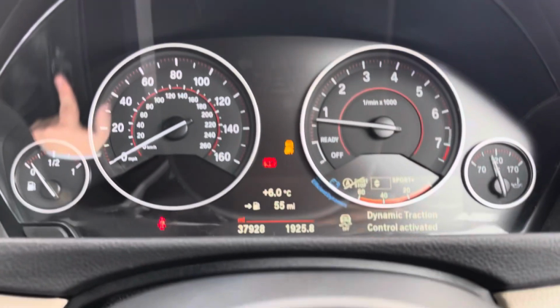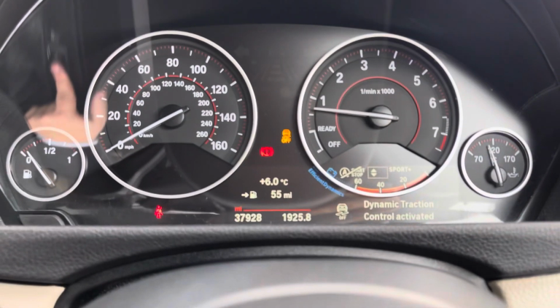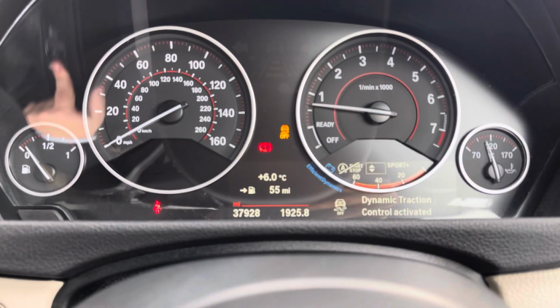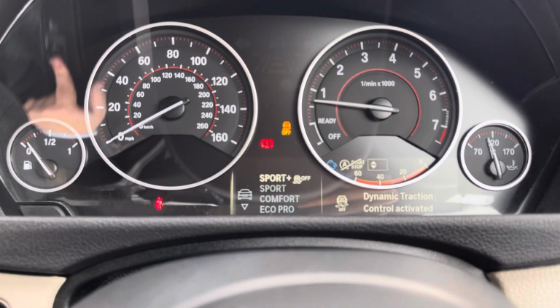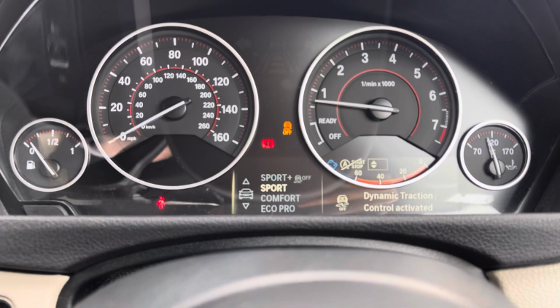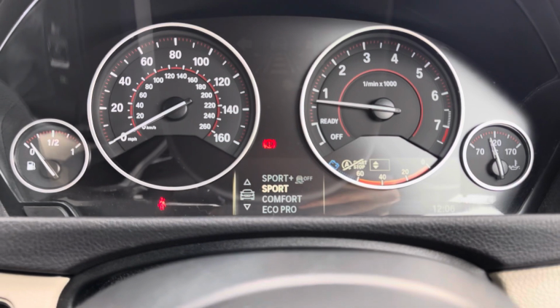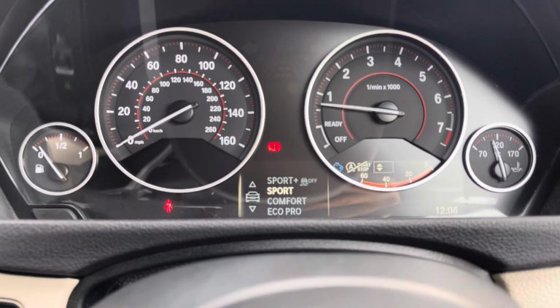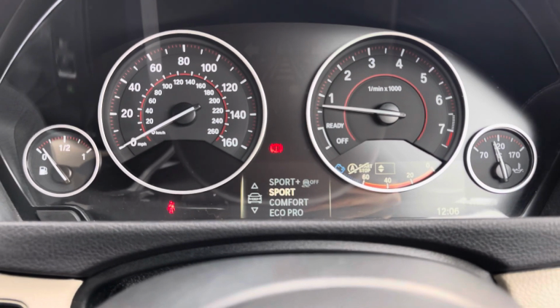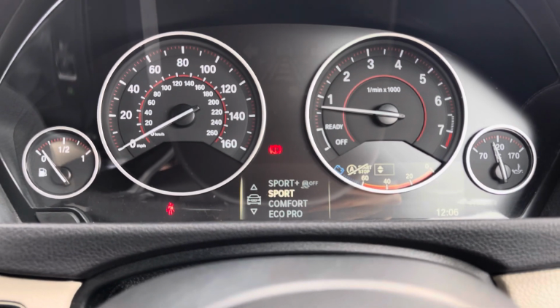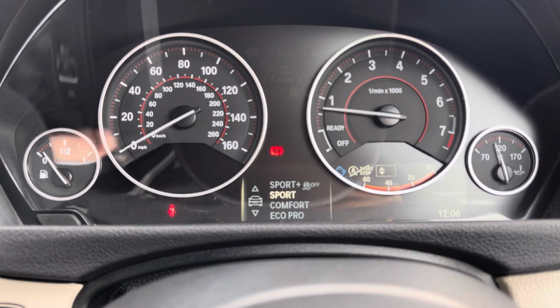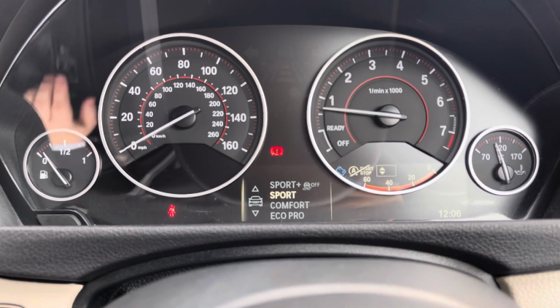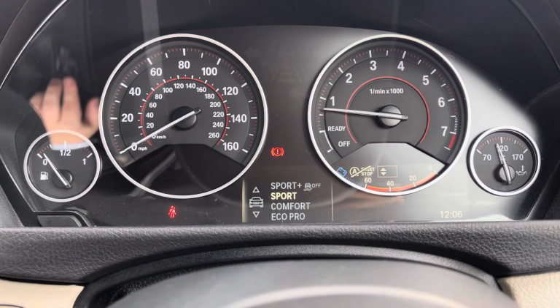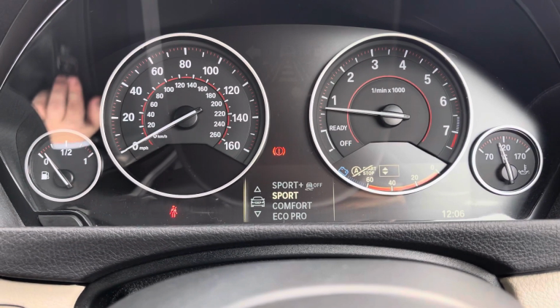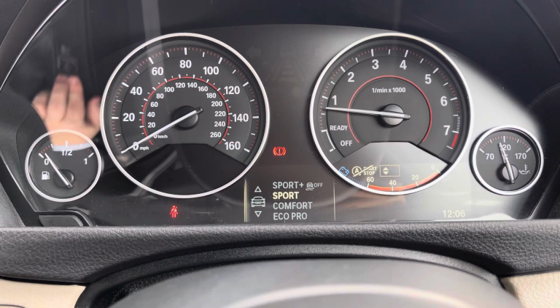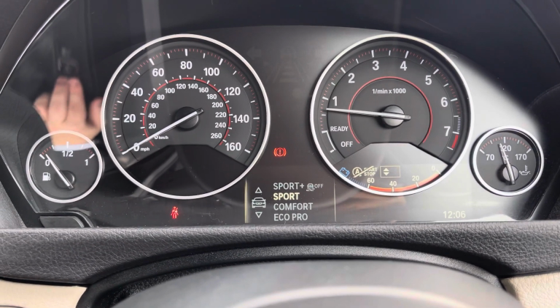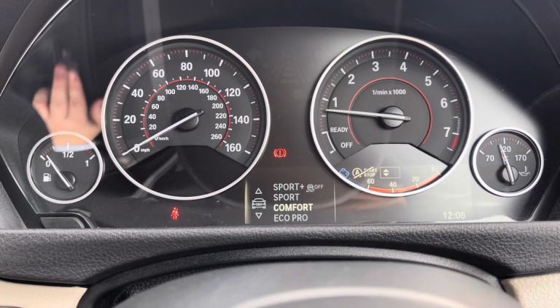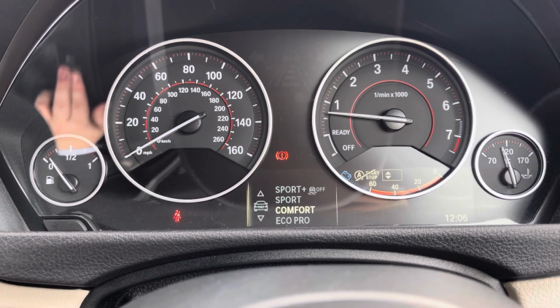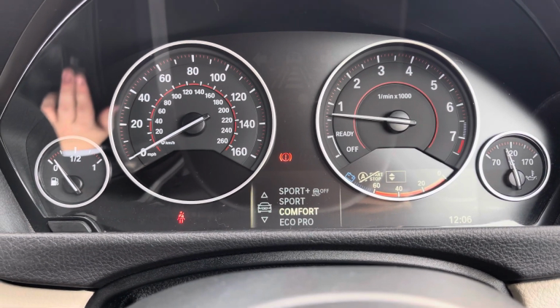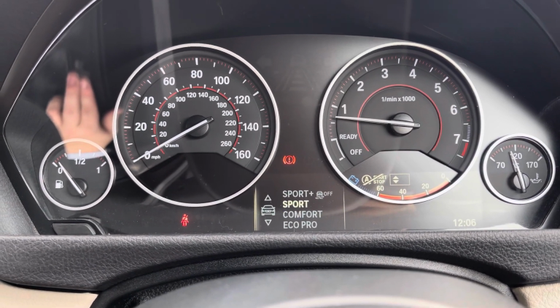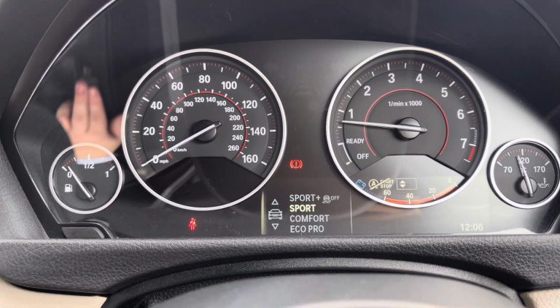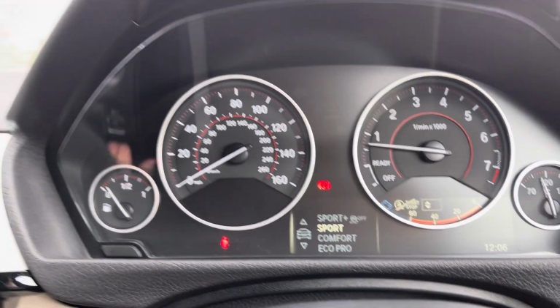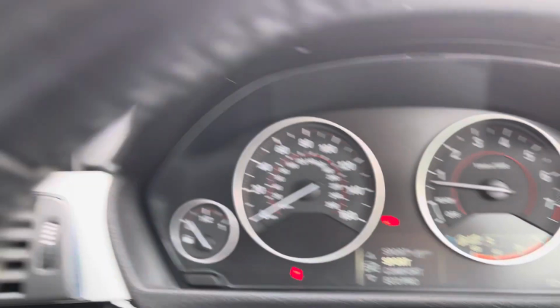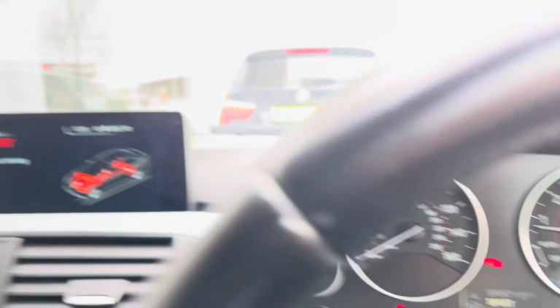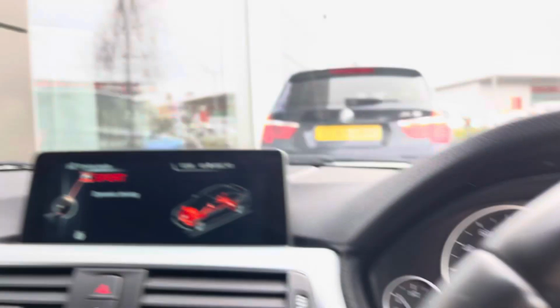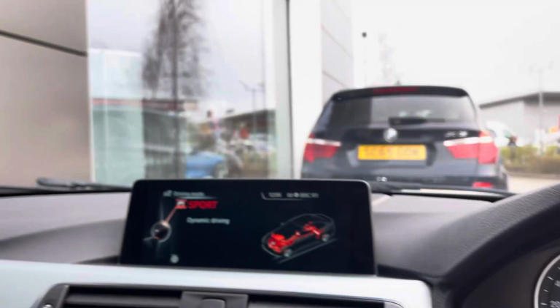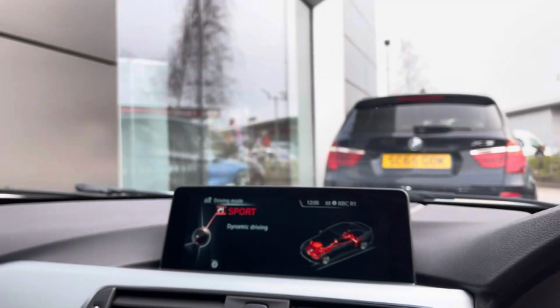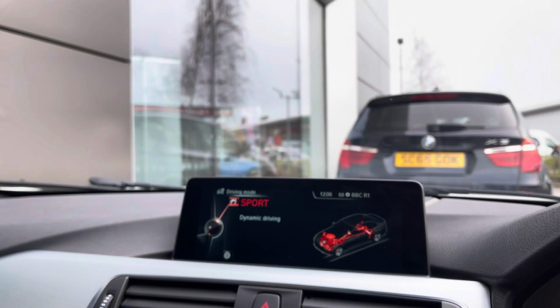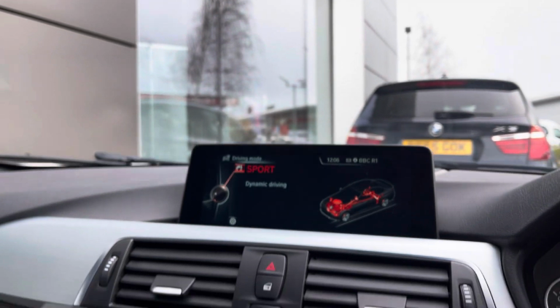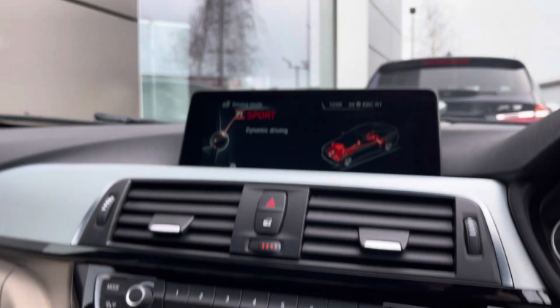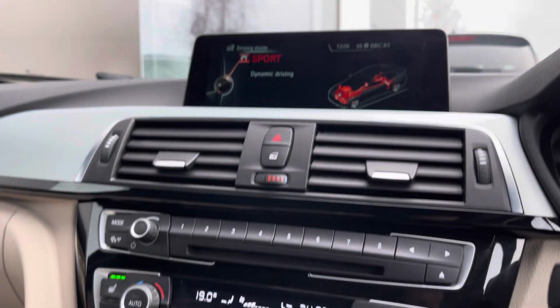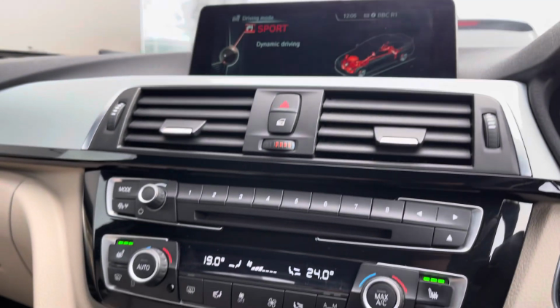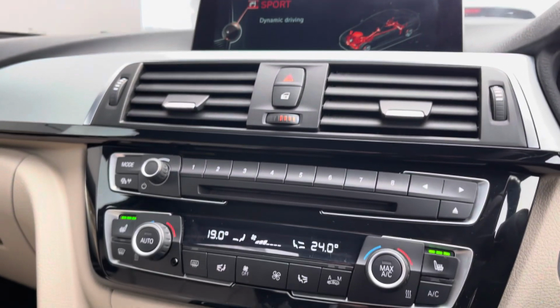You can even opt for Sport Plus — this does pop up on your screen — and Sport Plus takes the traction control off, so just be careful around those tight bends.